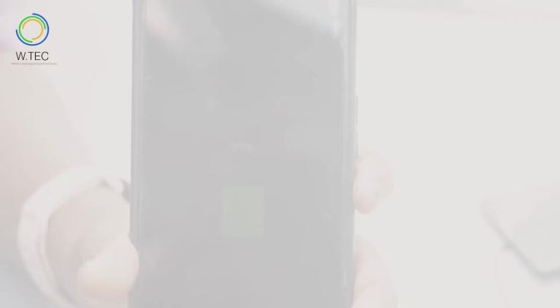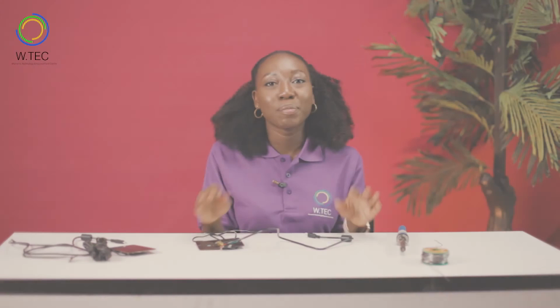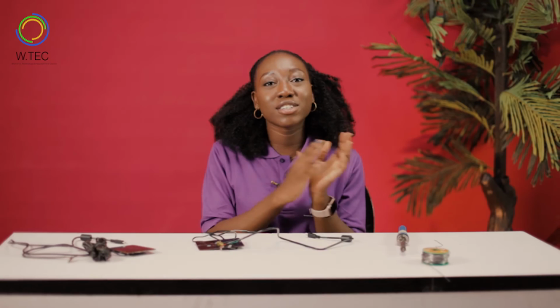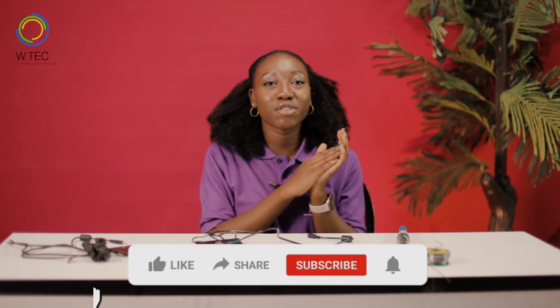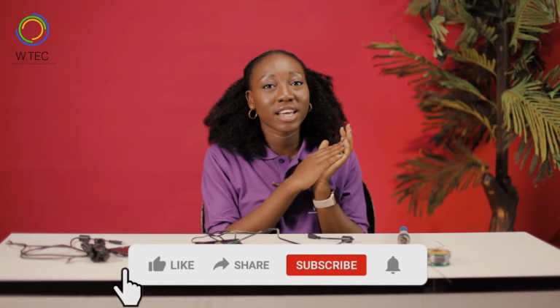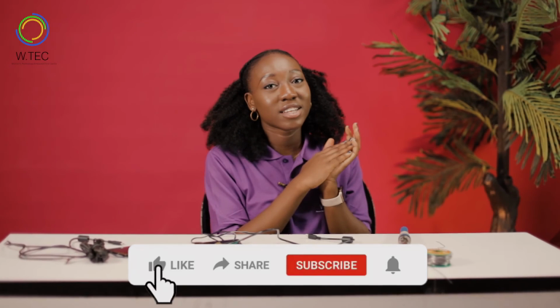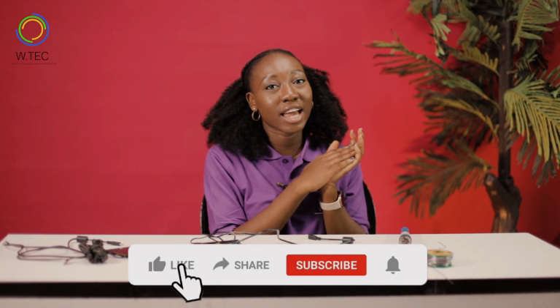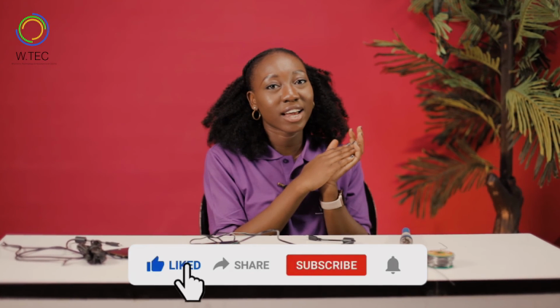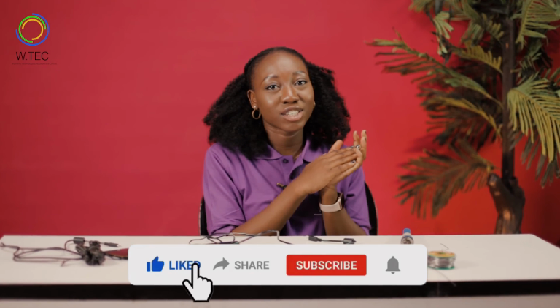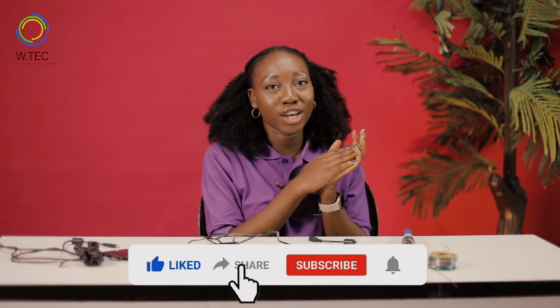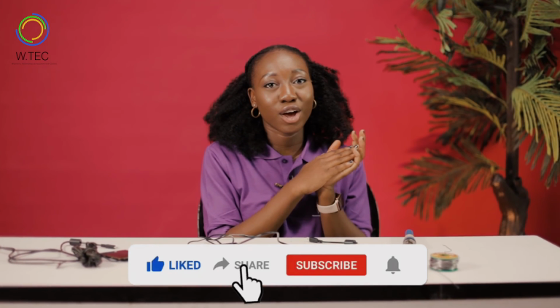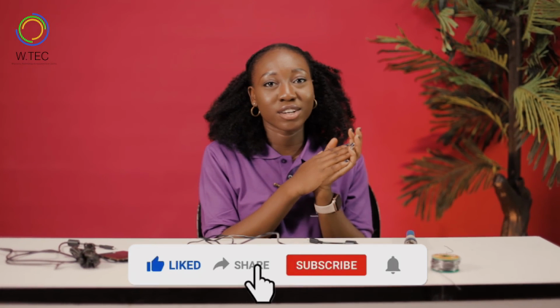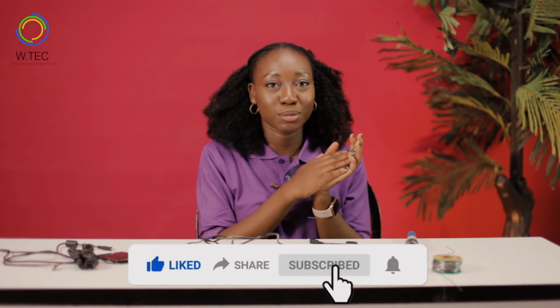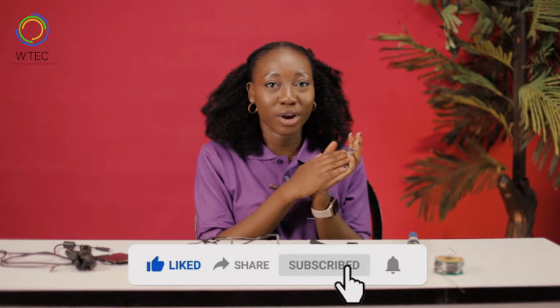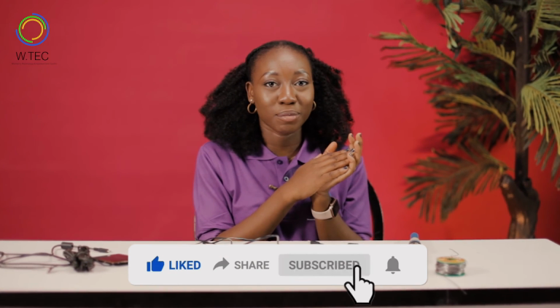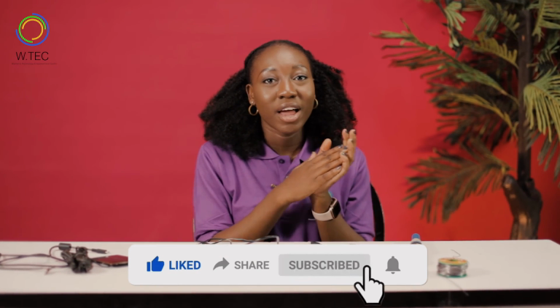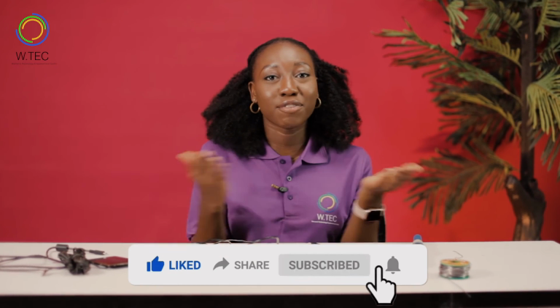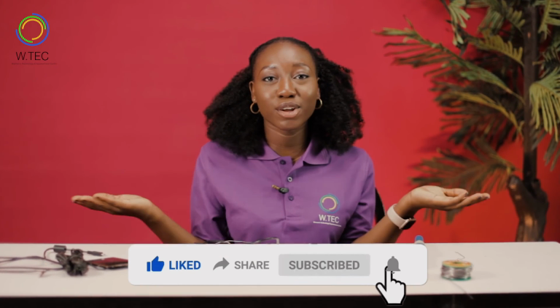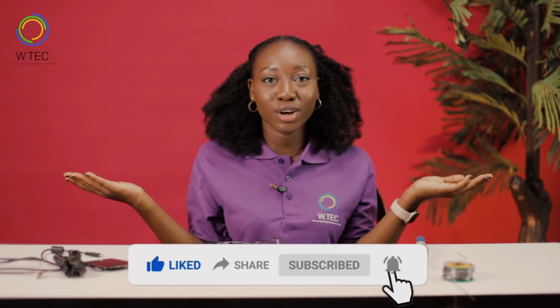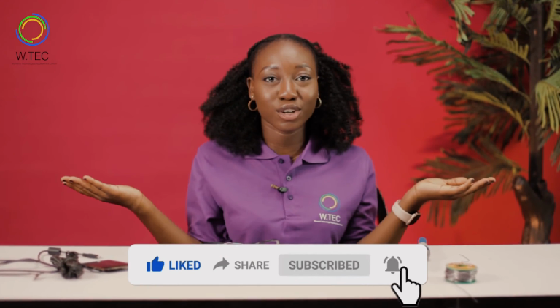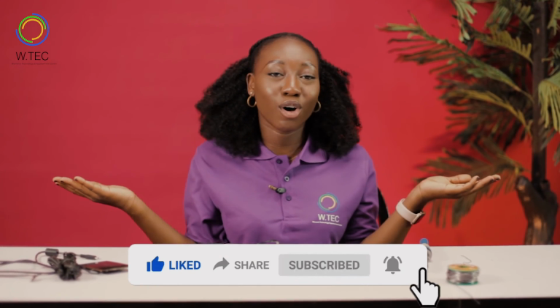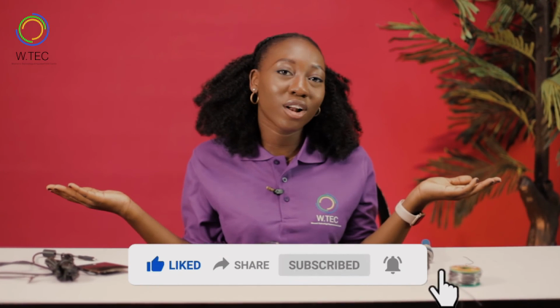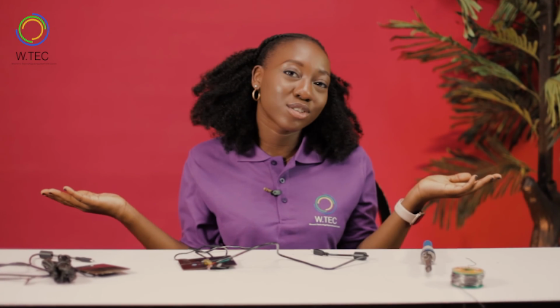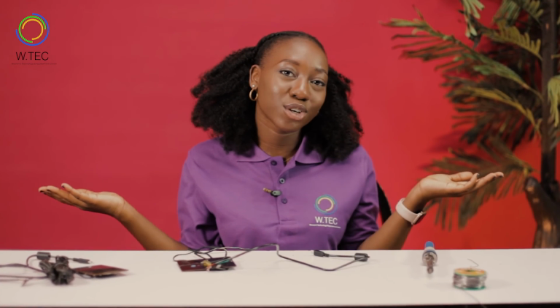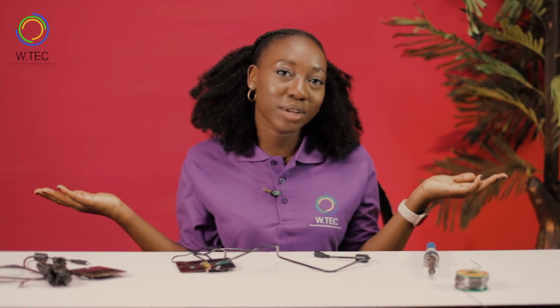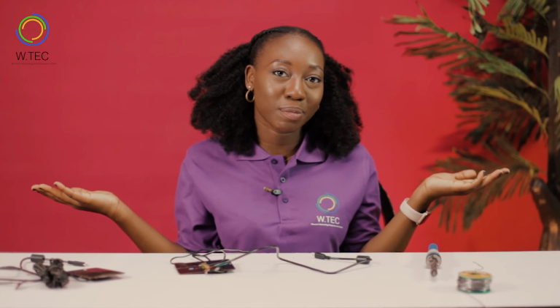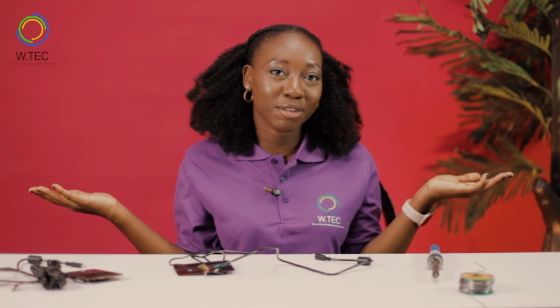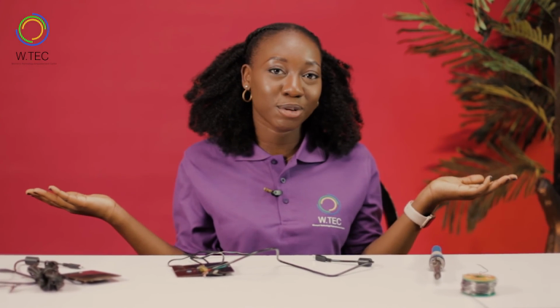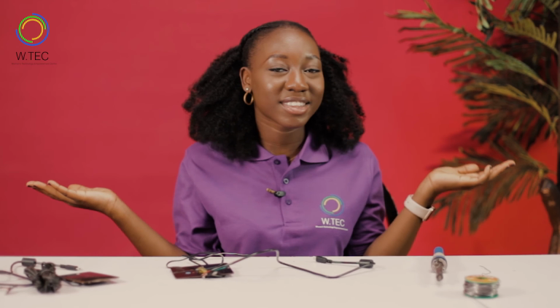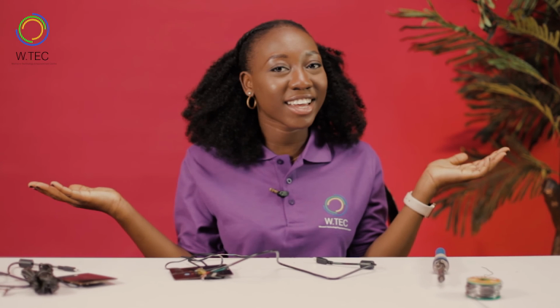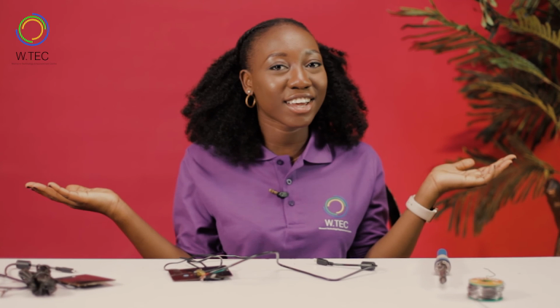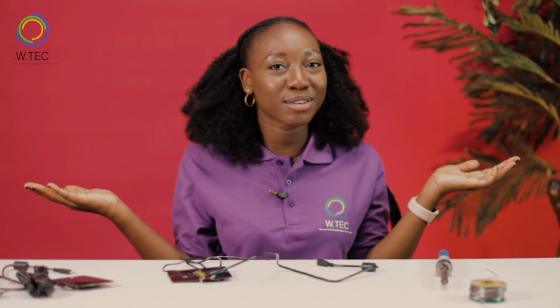Please don't forget to like, share, and subscribe, and follow us on all our social media platforms. Thank you.